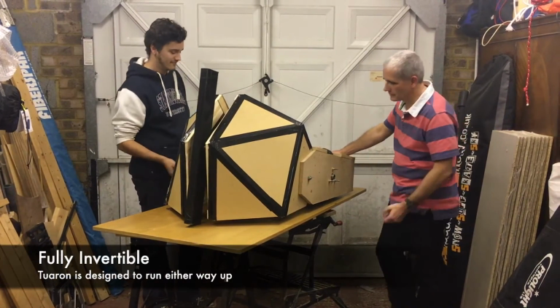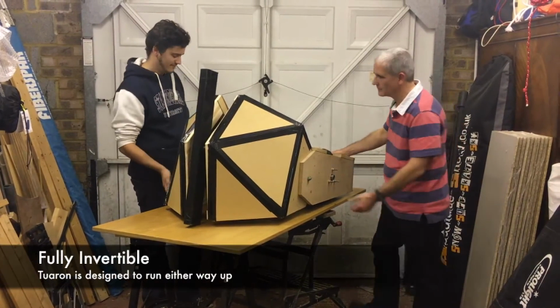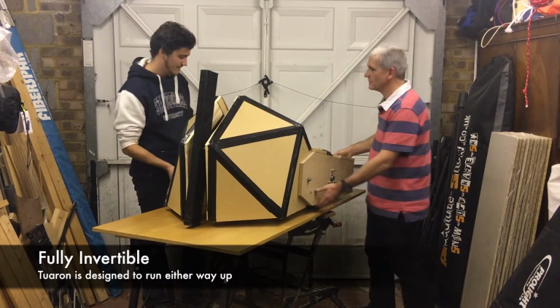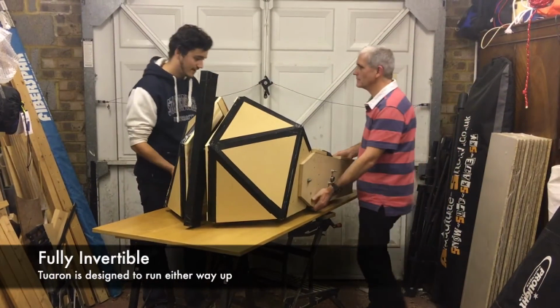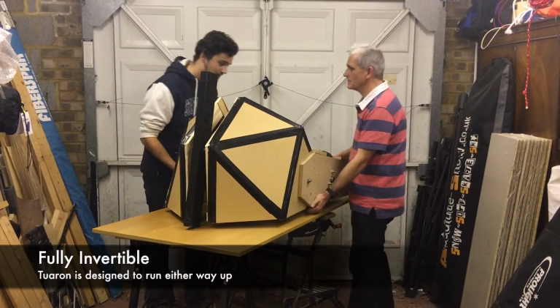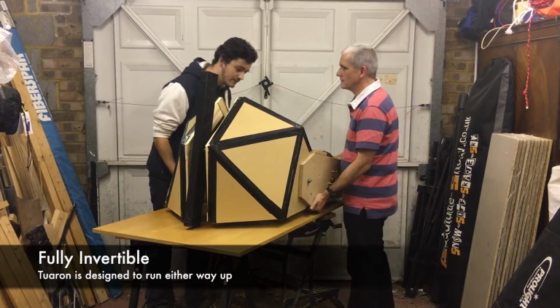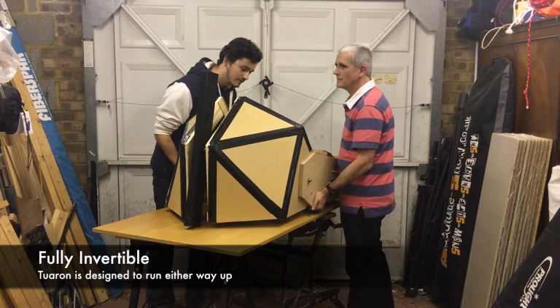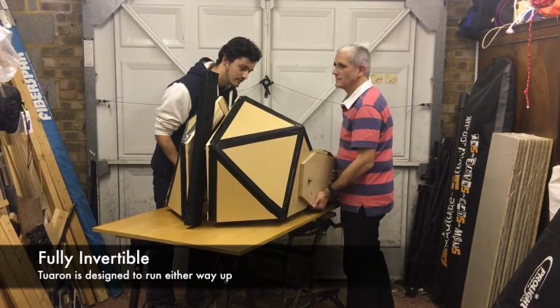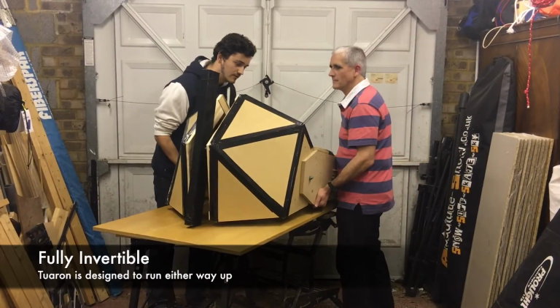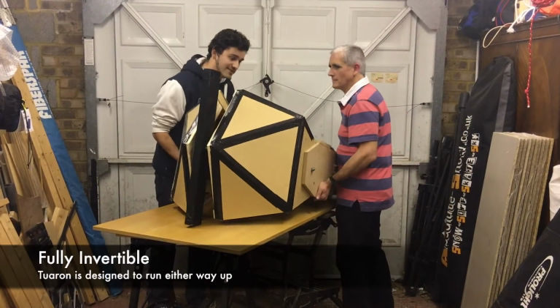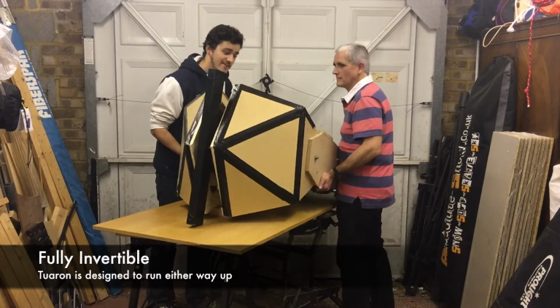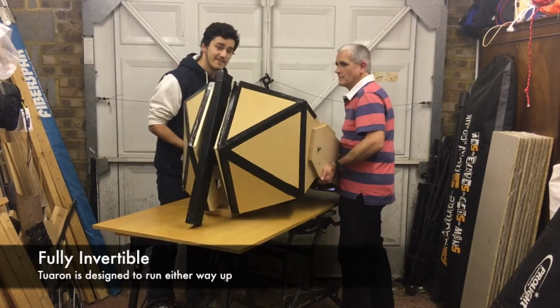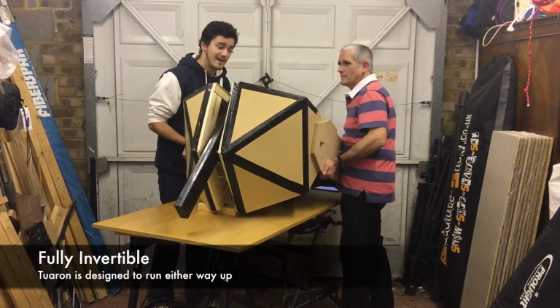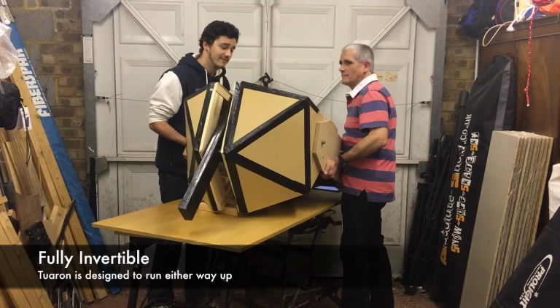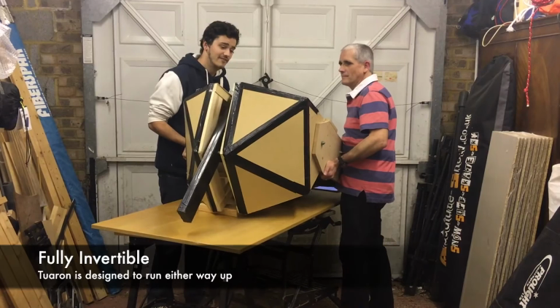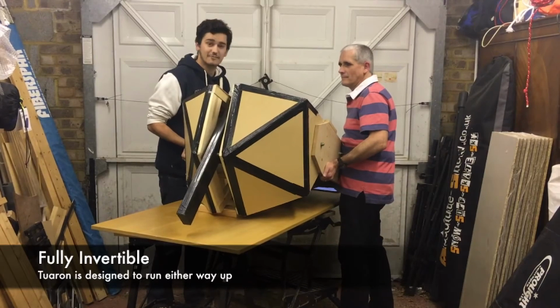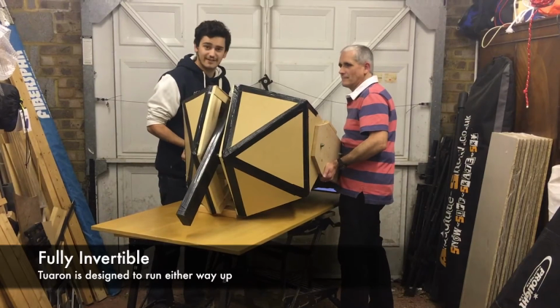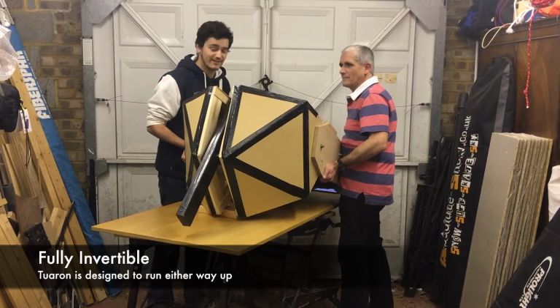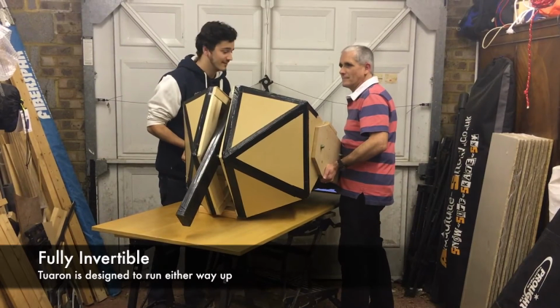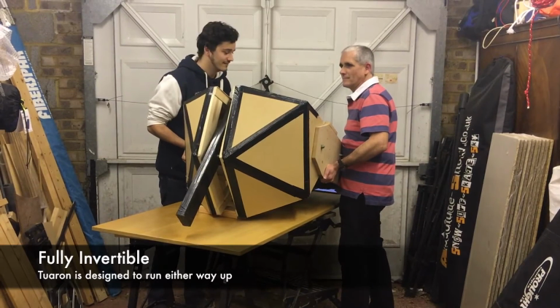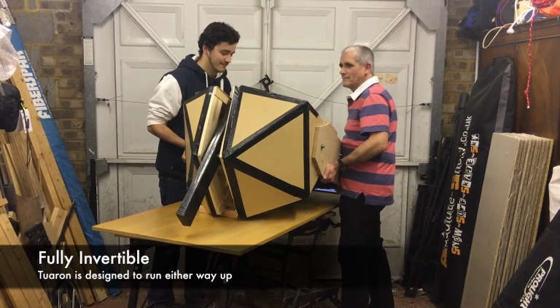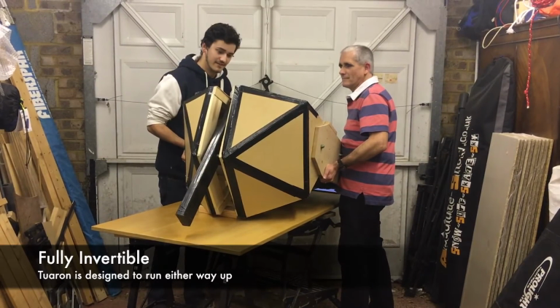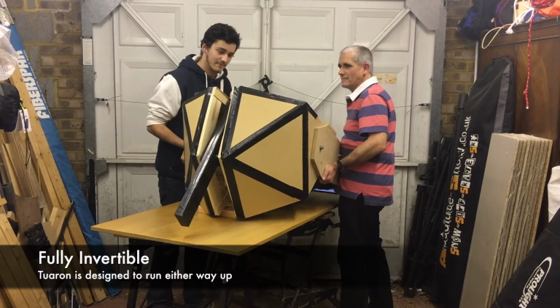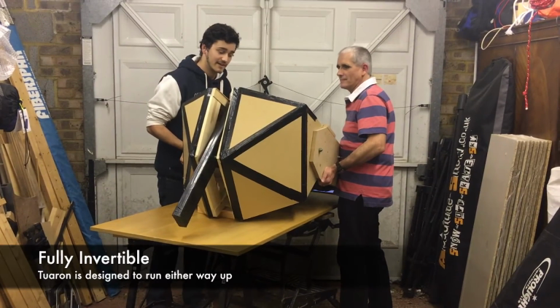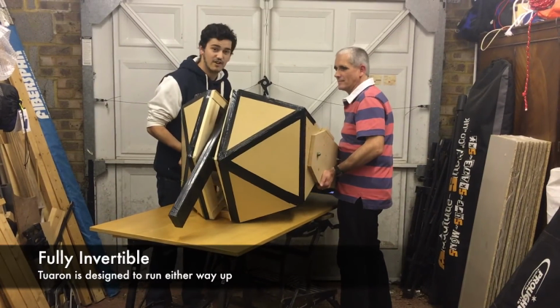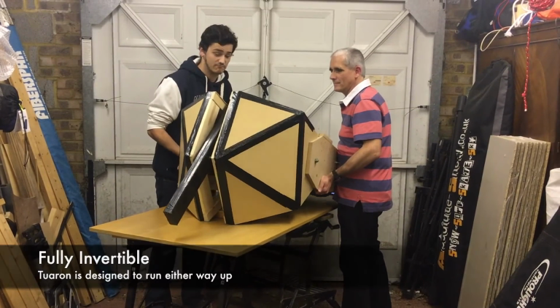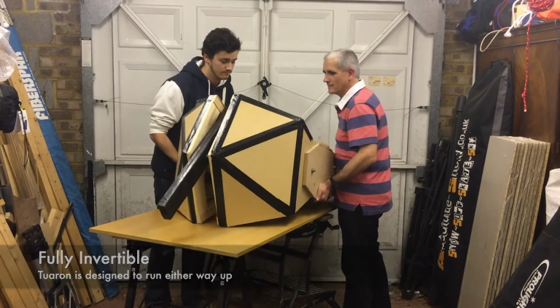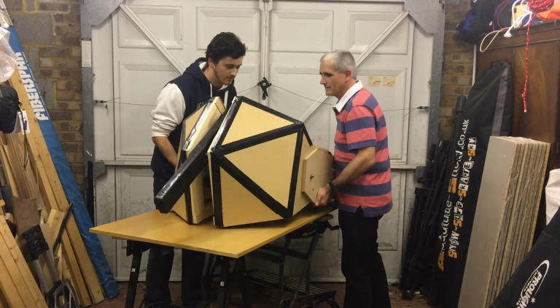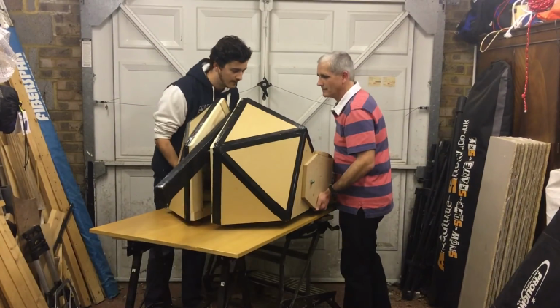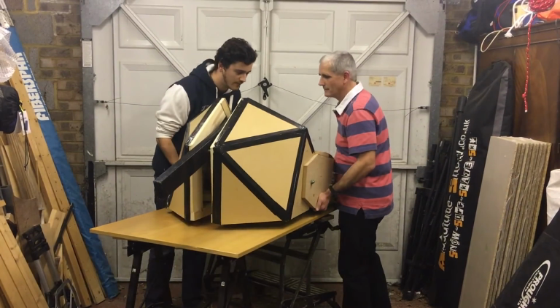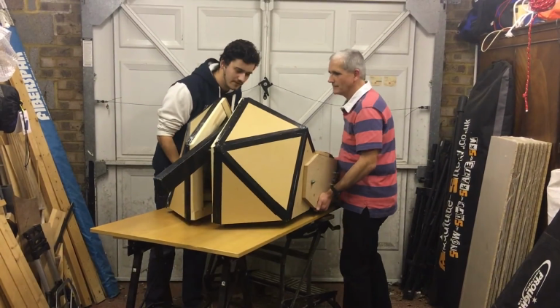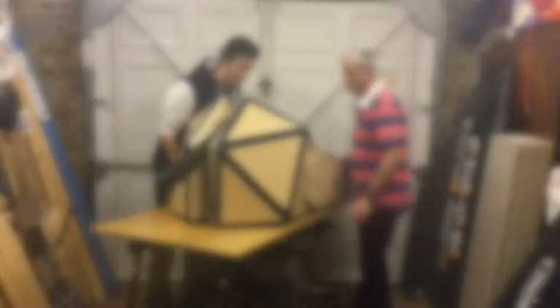So give it a lift. When it's upside down, this is what it'll look like — and it can run perfectly fine that way up.